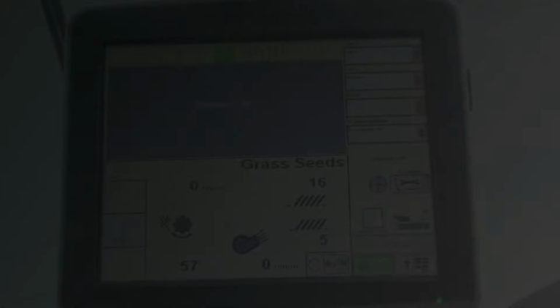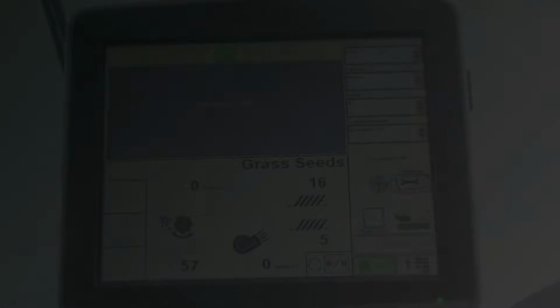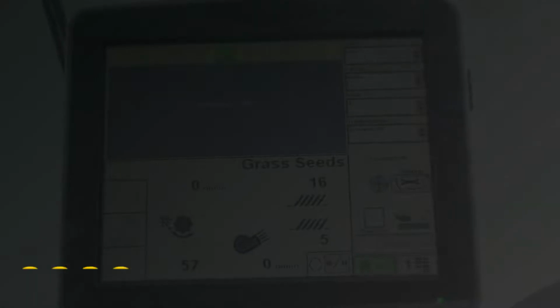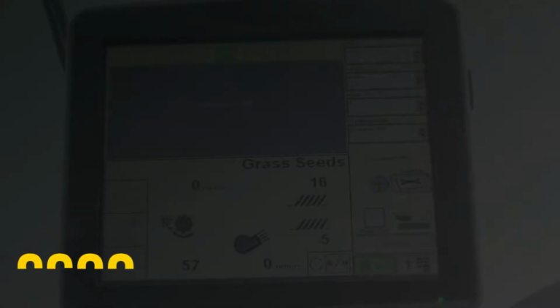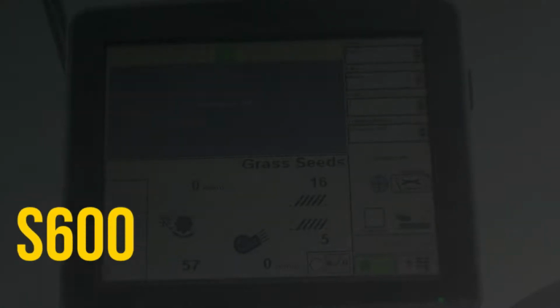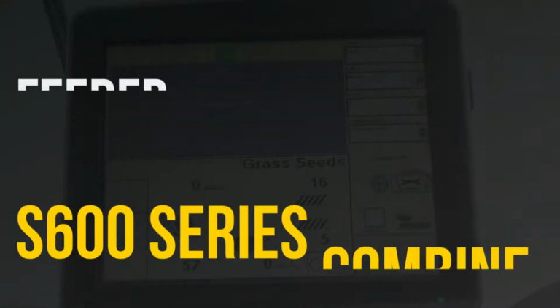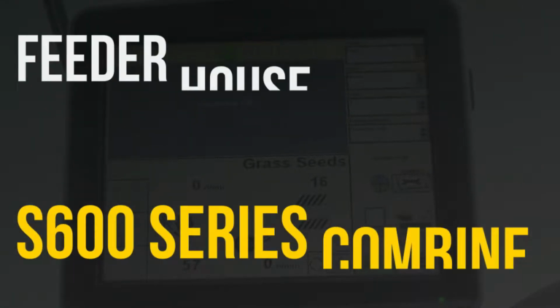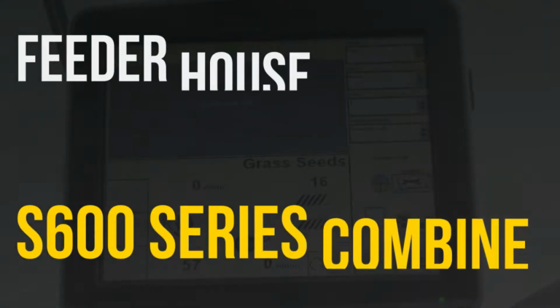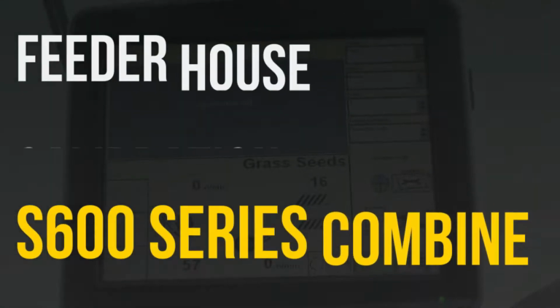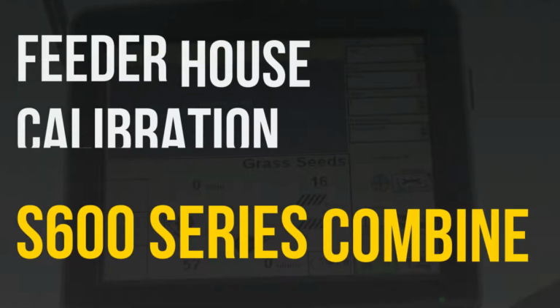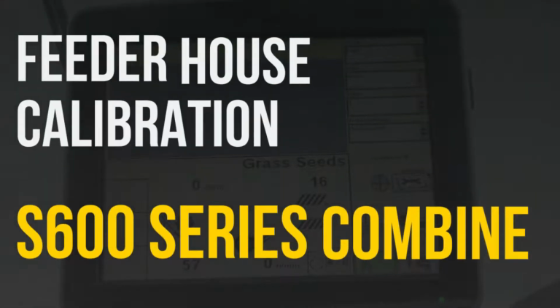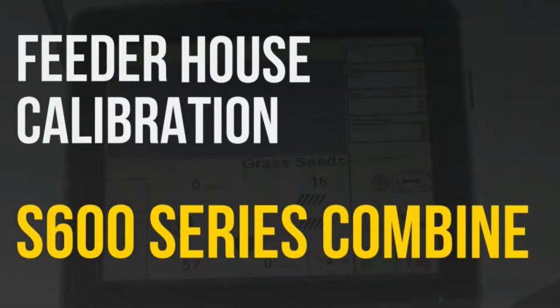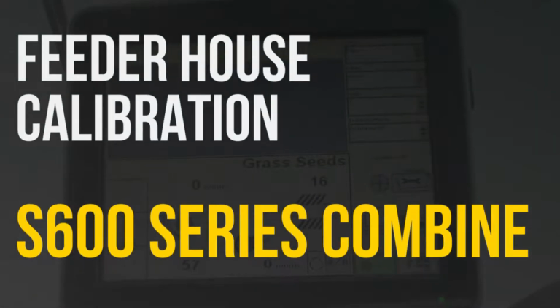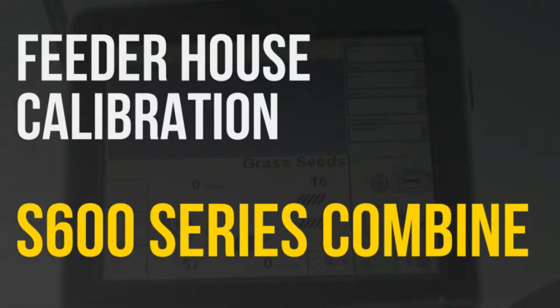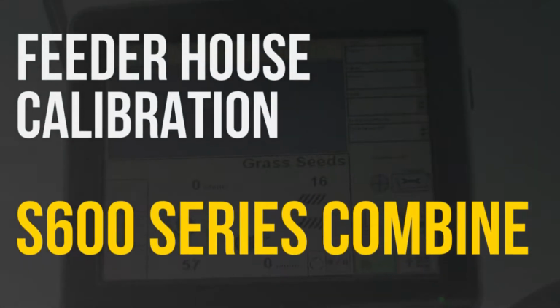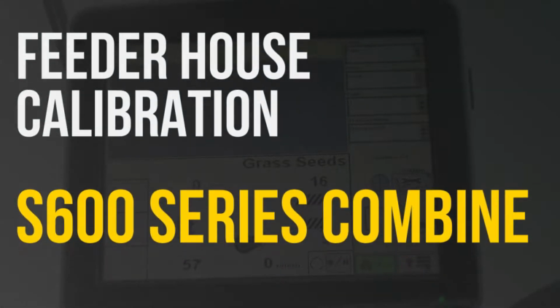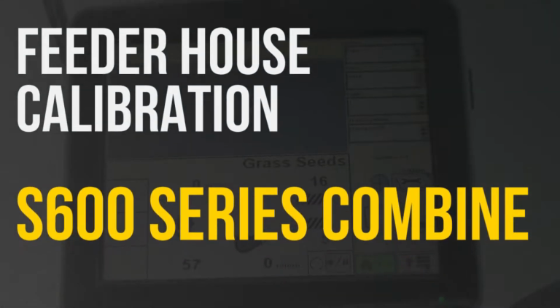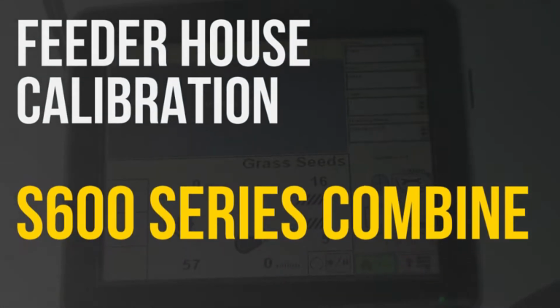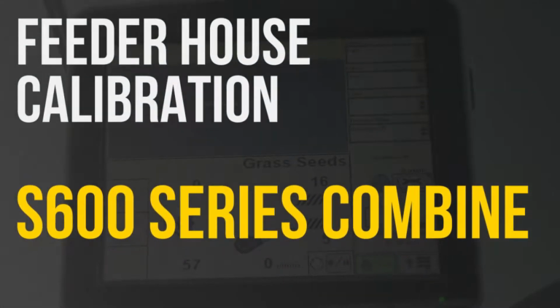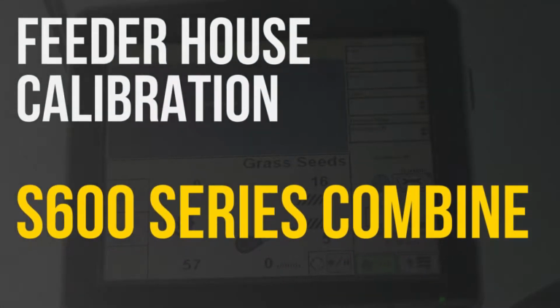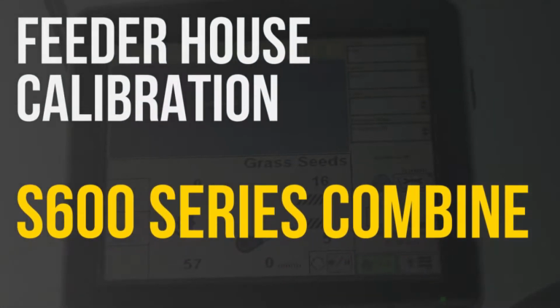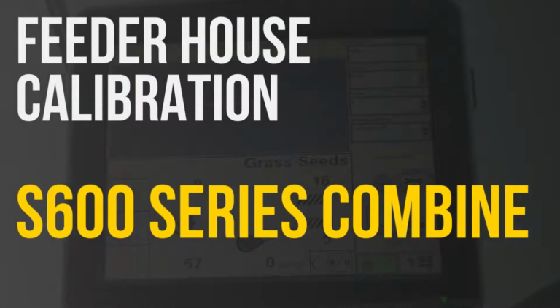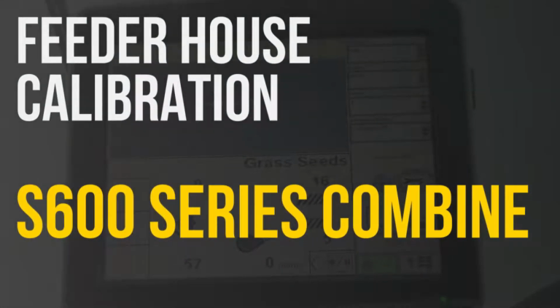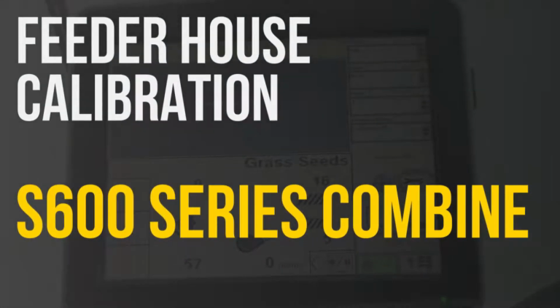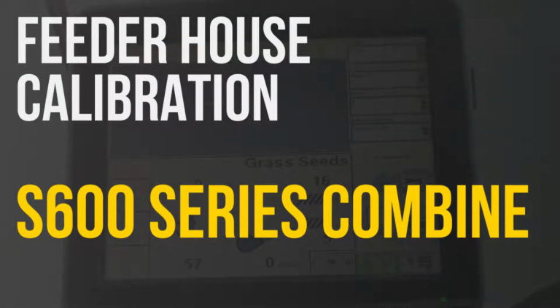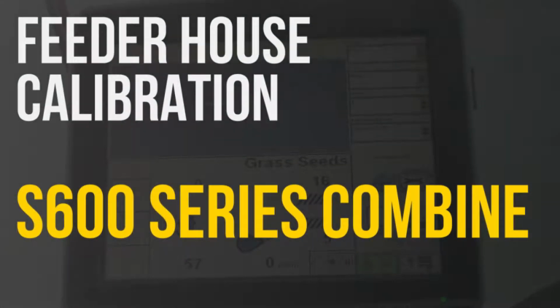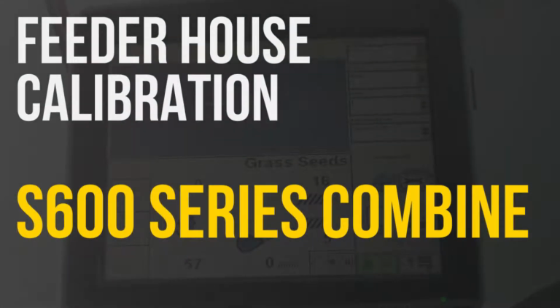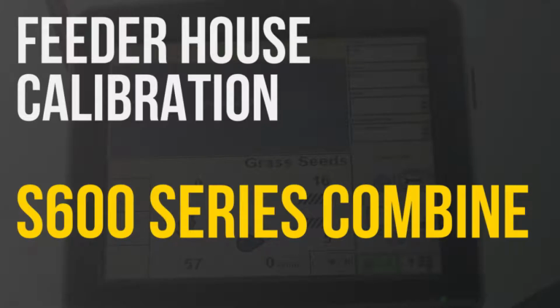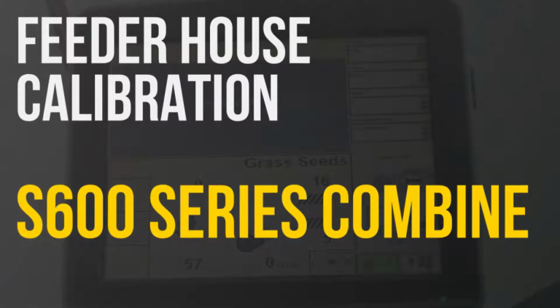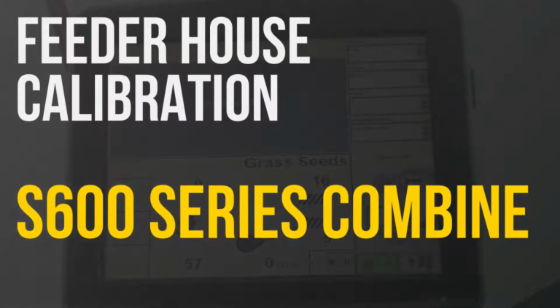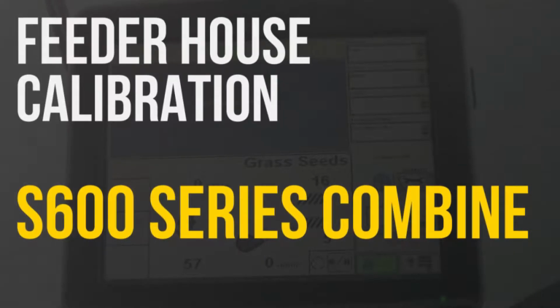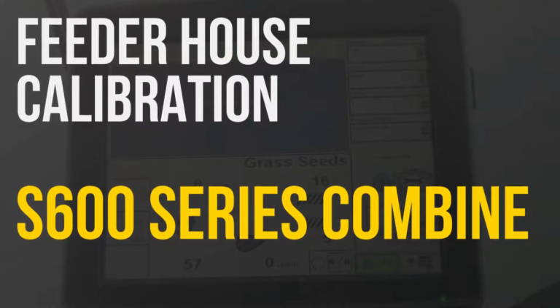In this video we're going to go over the feeder house calibration on a John Deere S600 series combine.